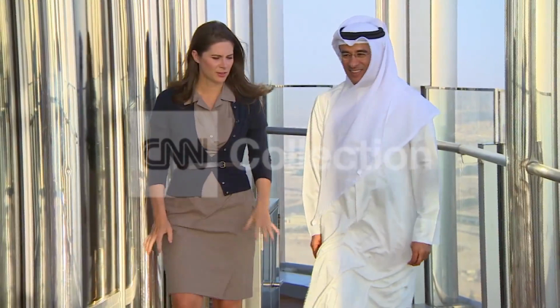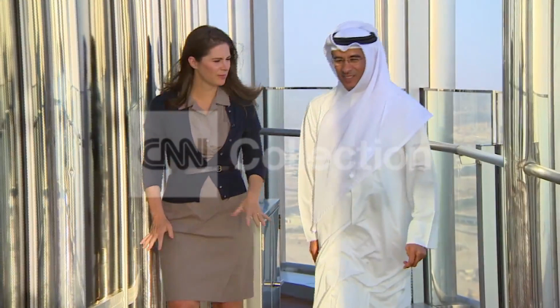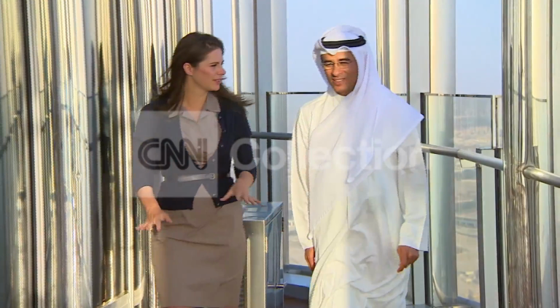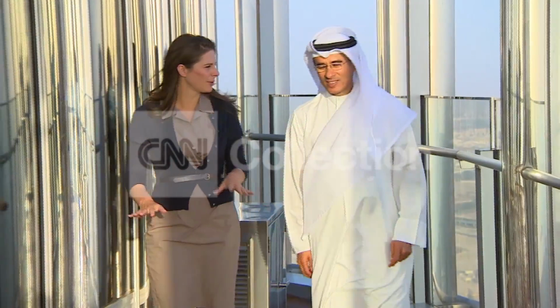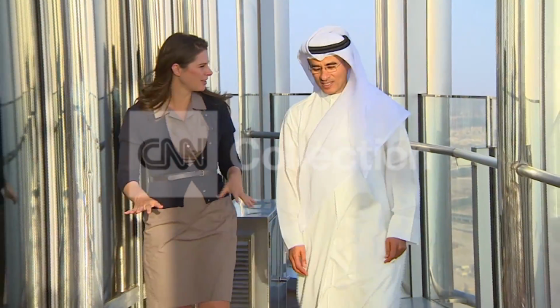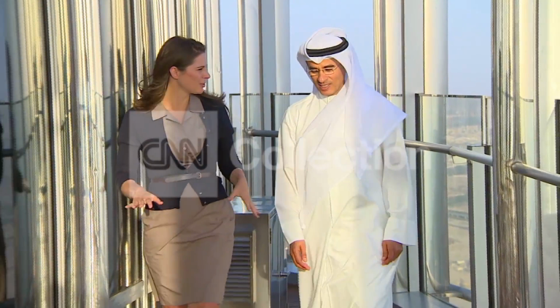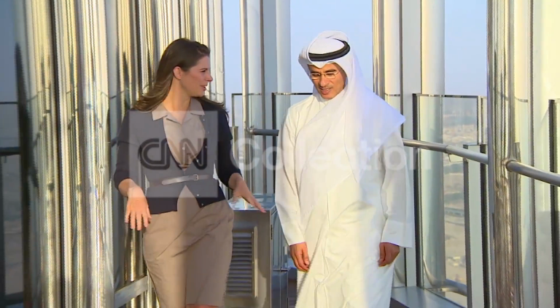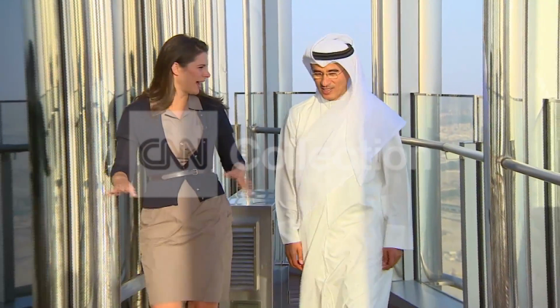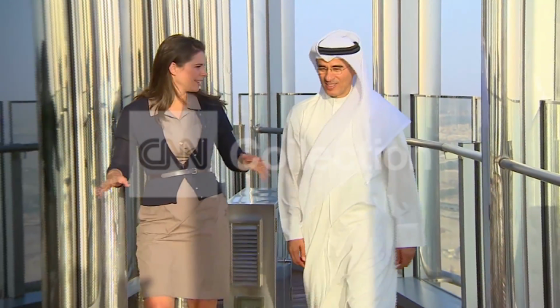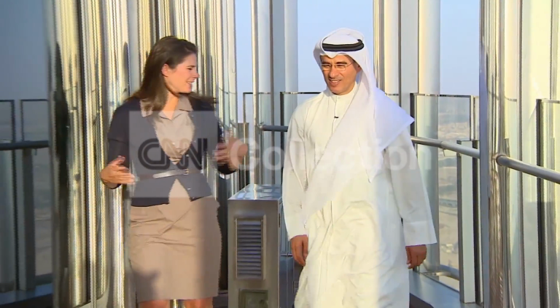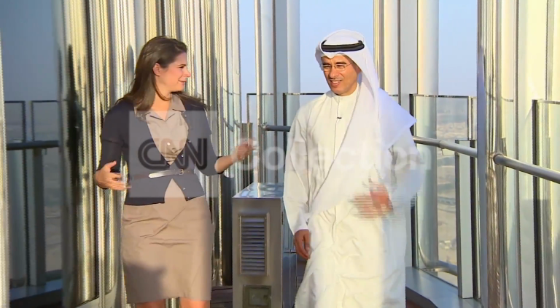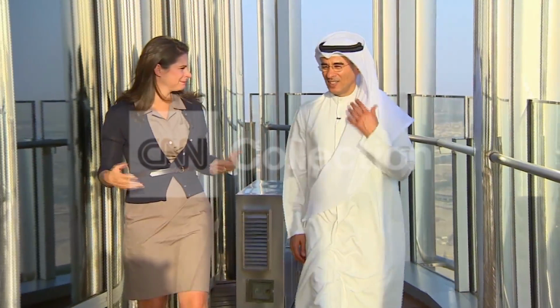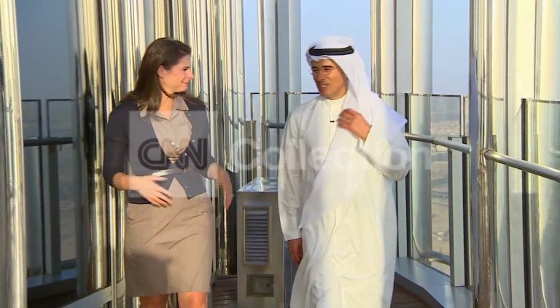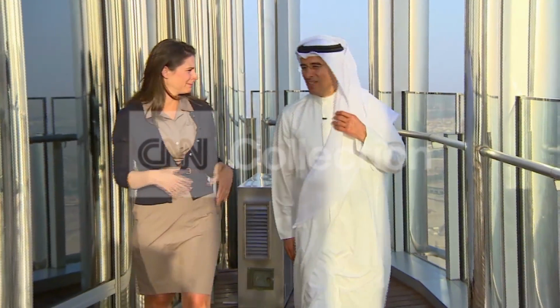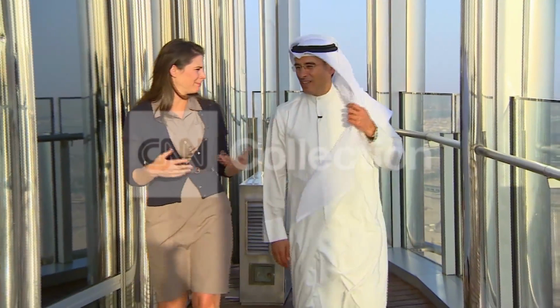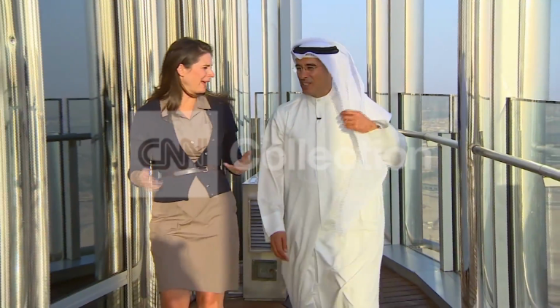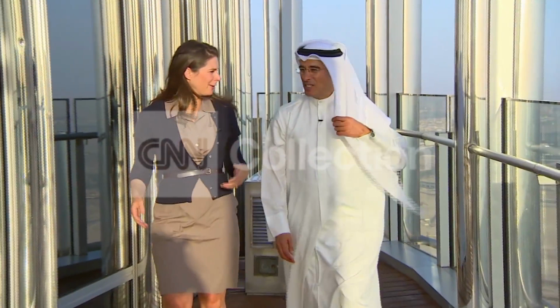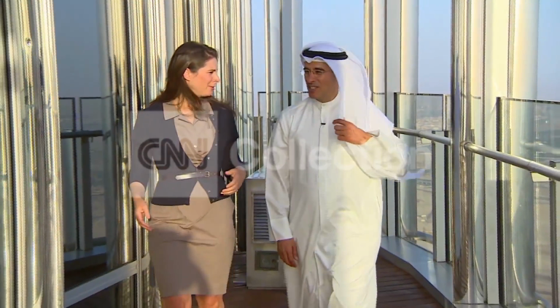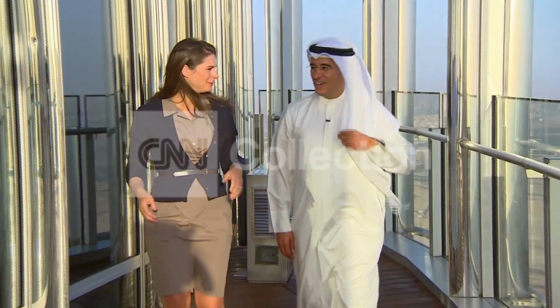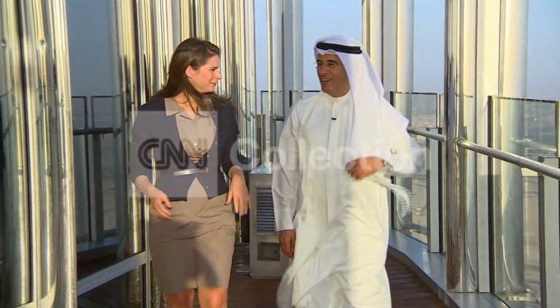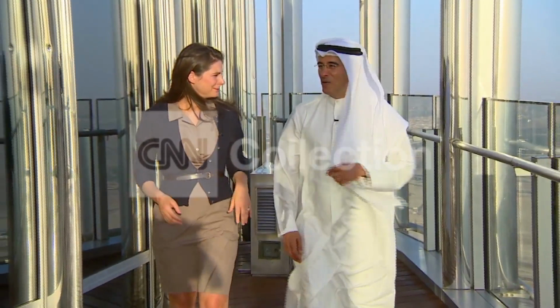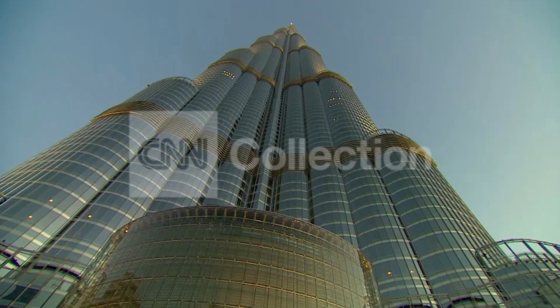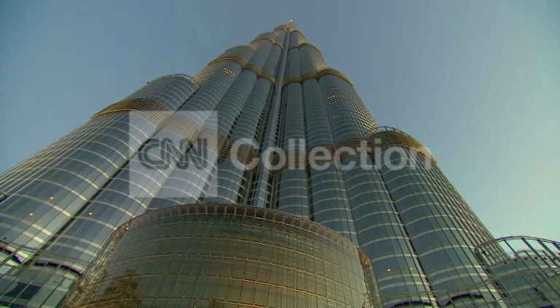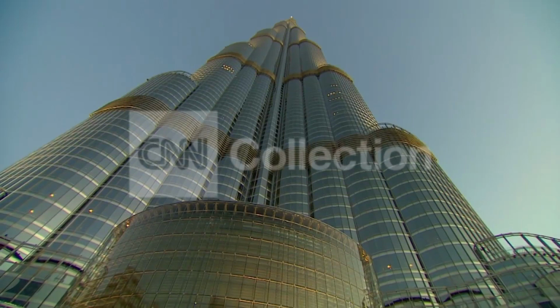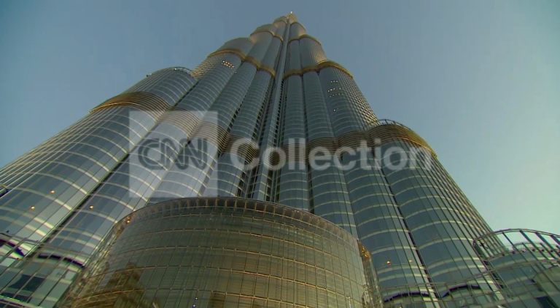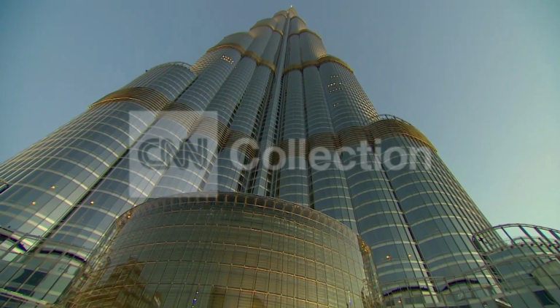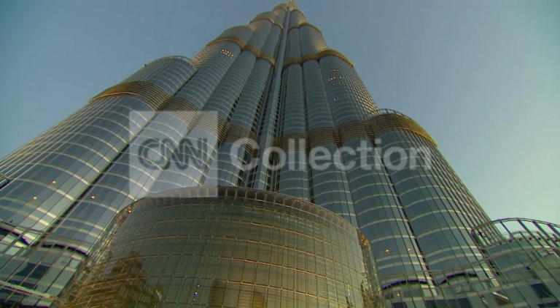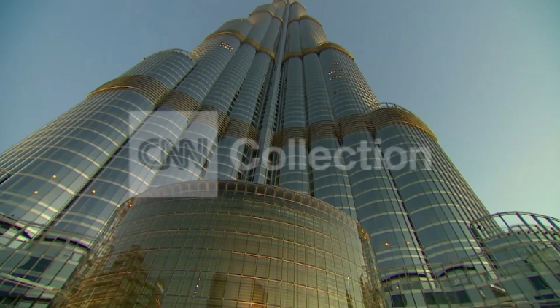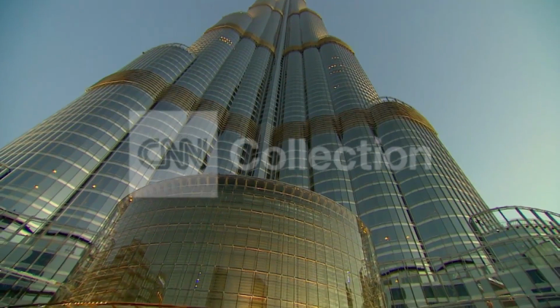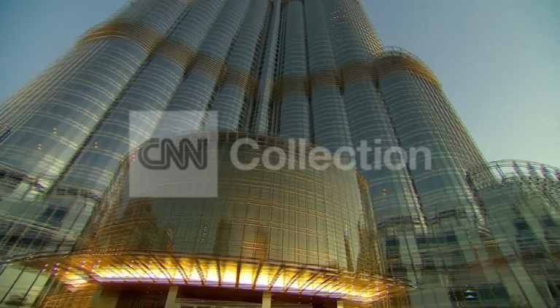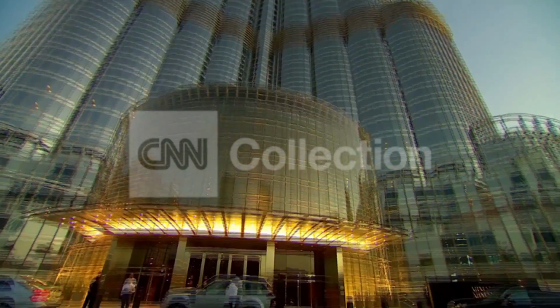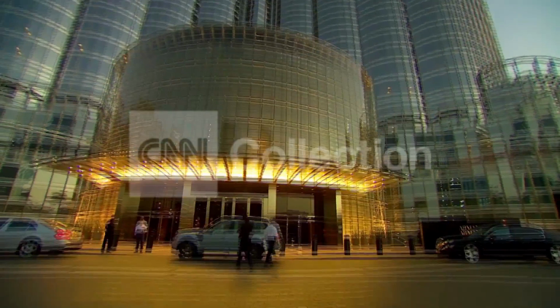Mohamed Alibar built the Burj at an estimated cost of $1.5 billion. Its doors opened in 2010.